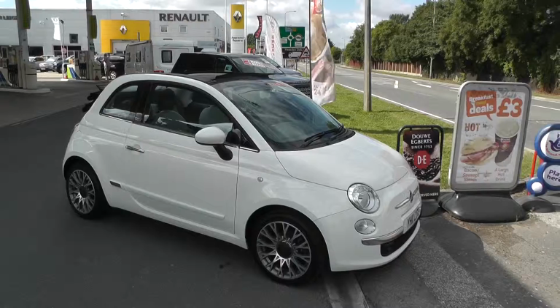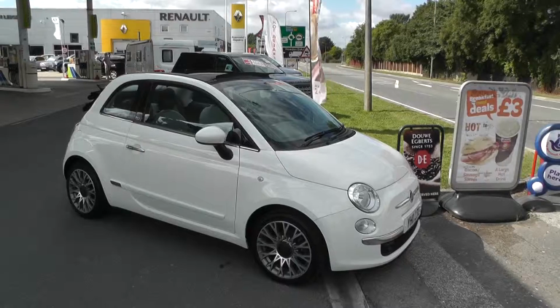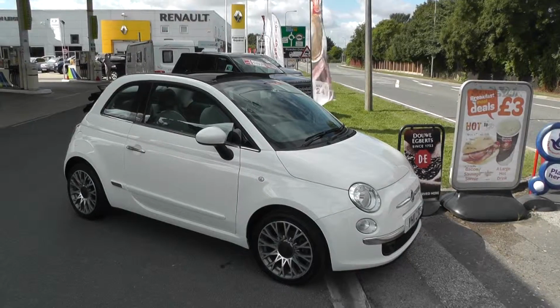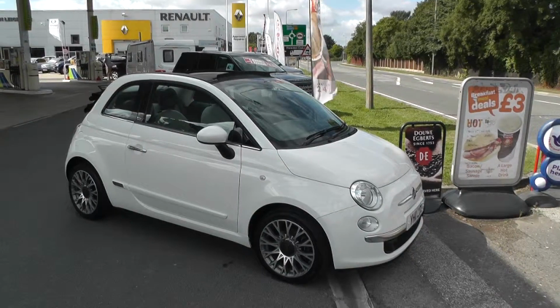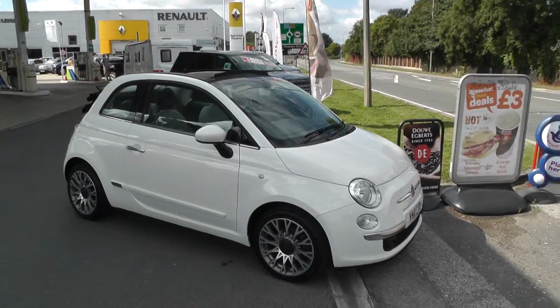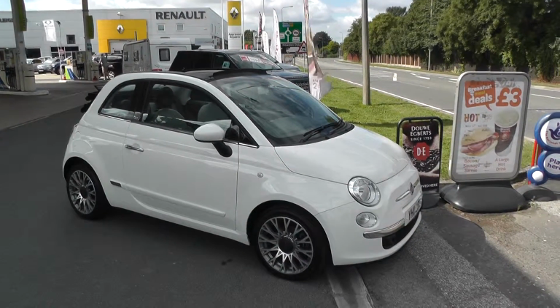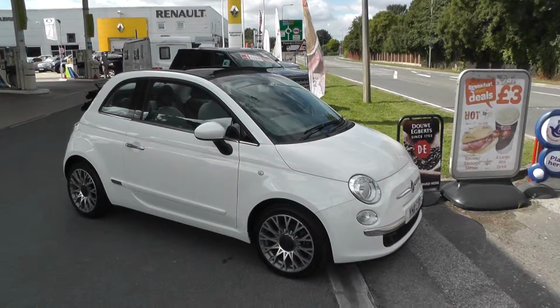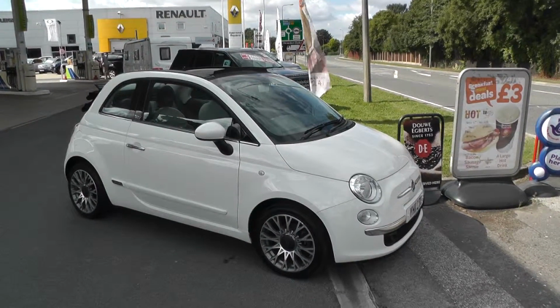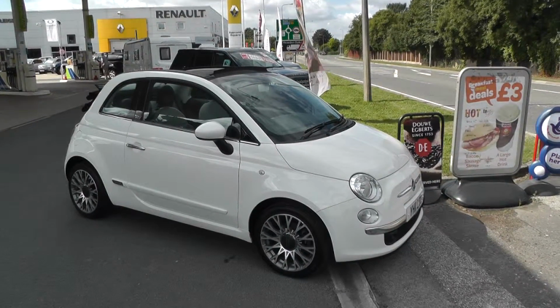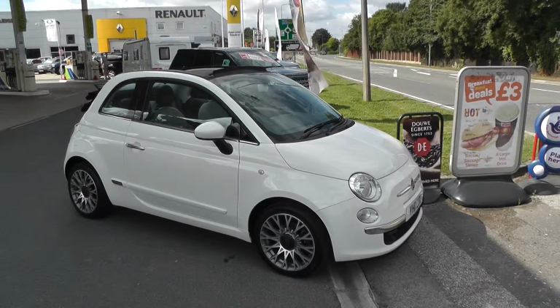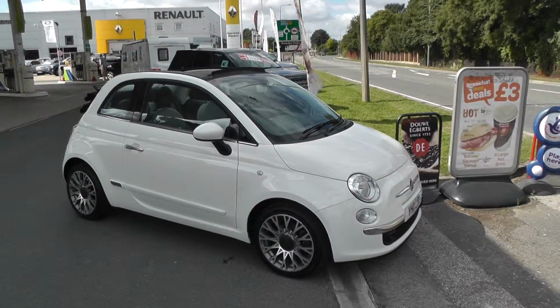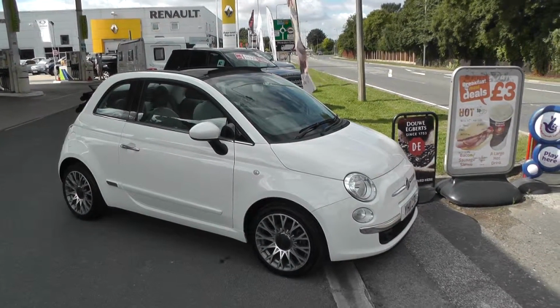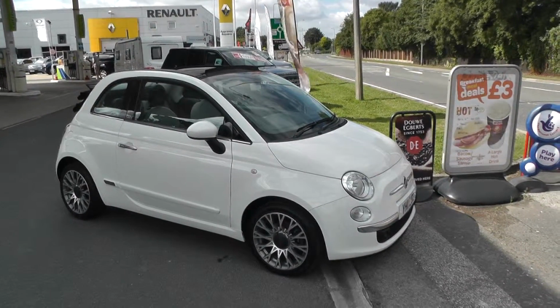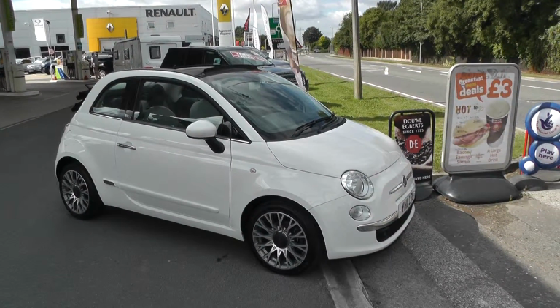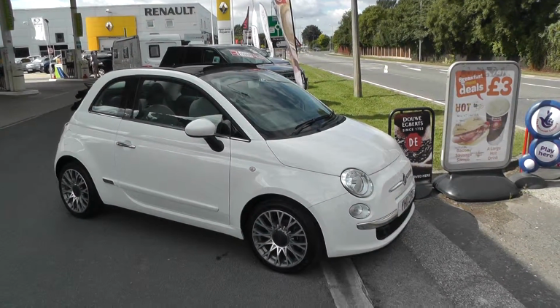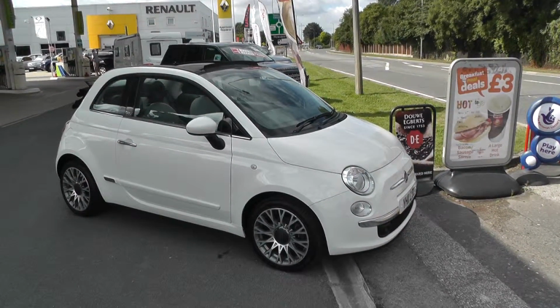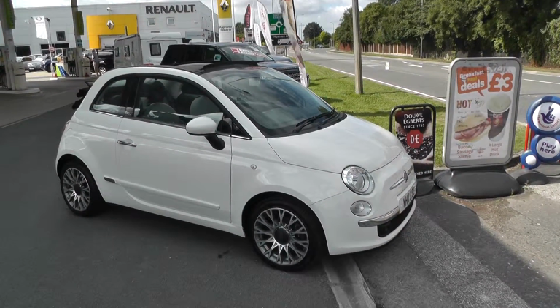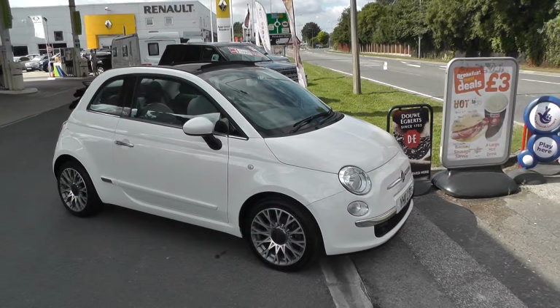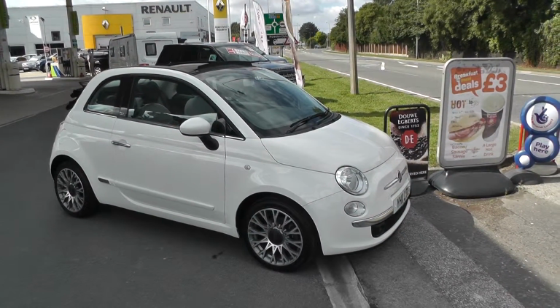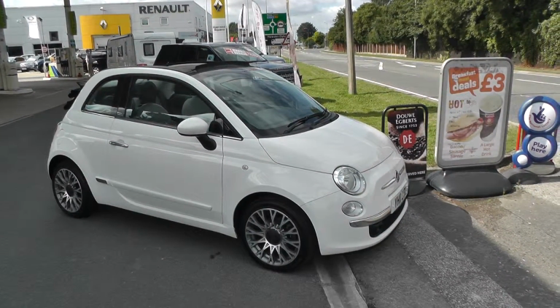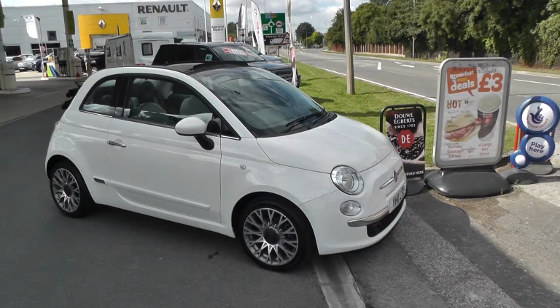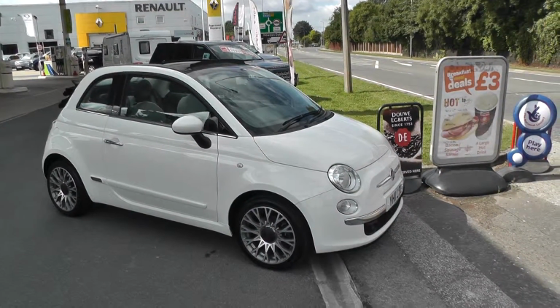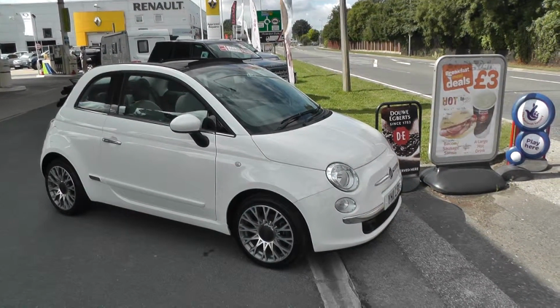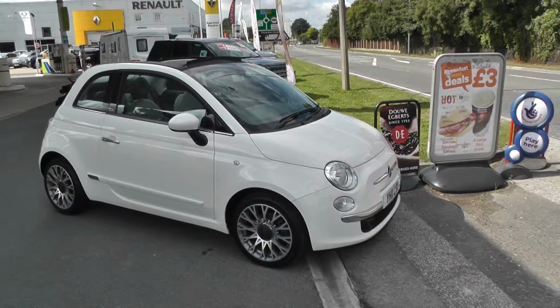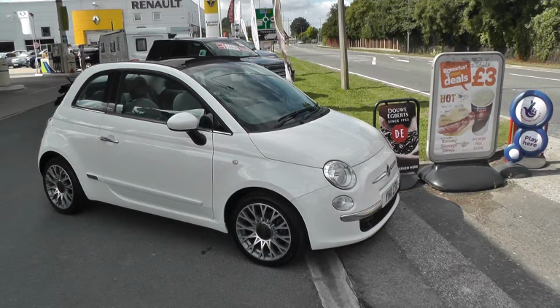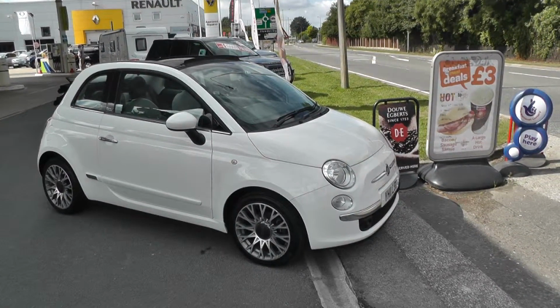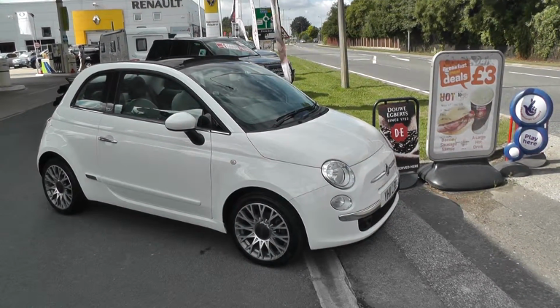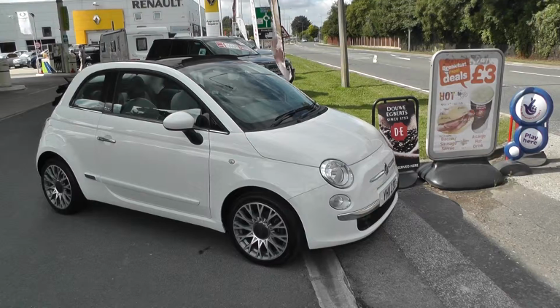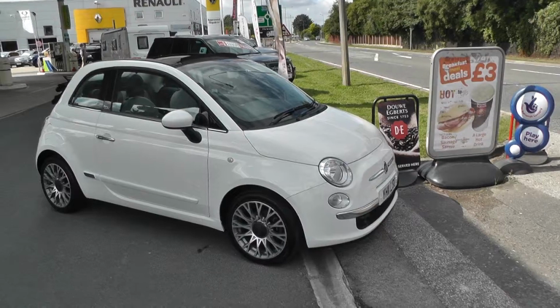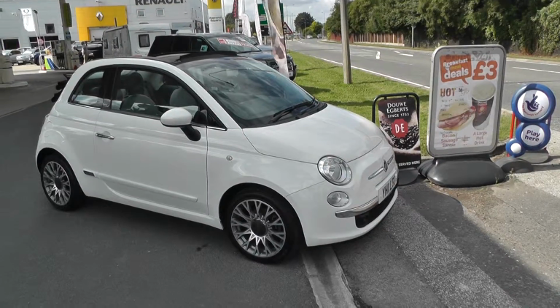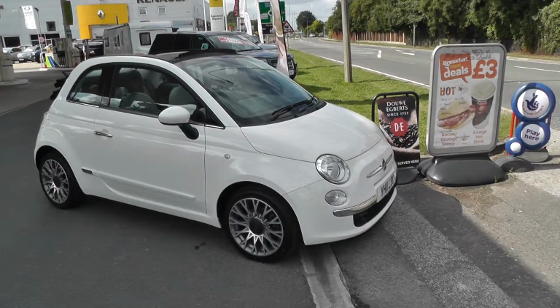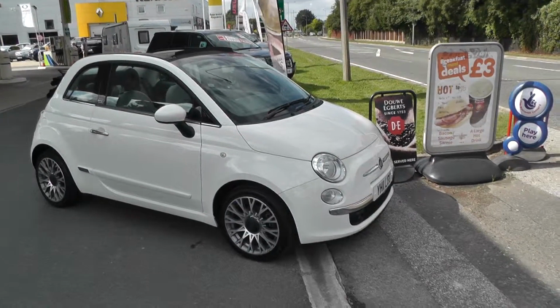Welcome to Brian Lane Howden, and thank you for visiting our website. The car you're looking at today is a Fiat 500 convertible.